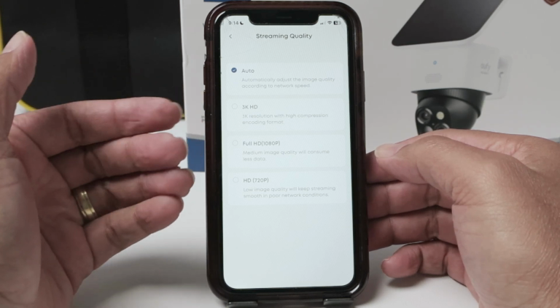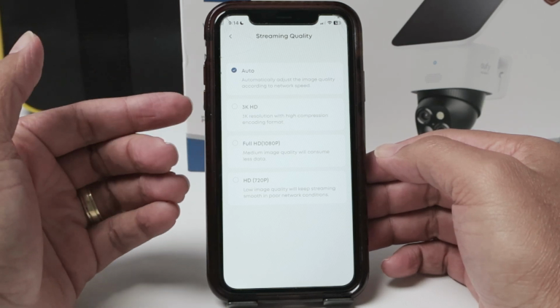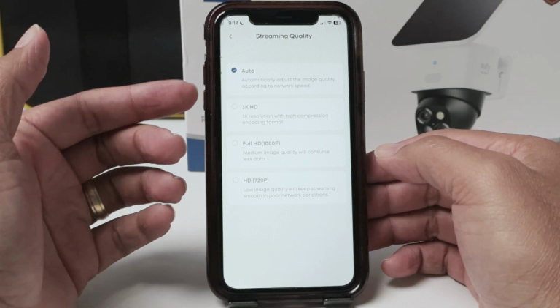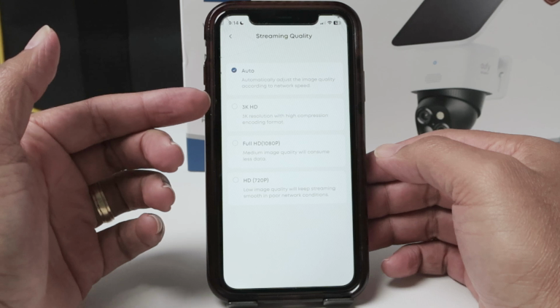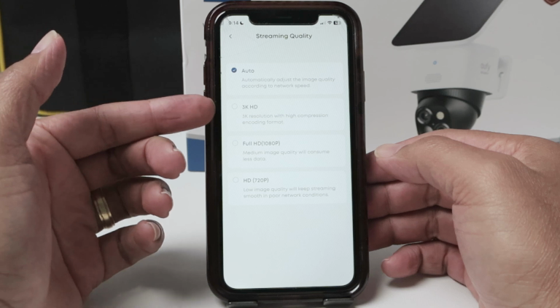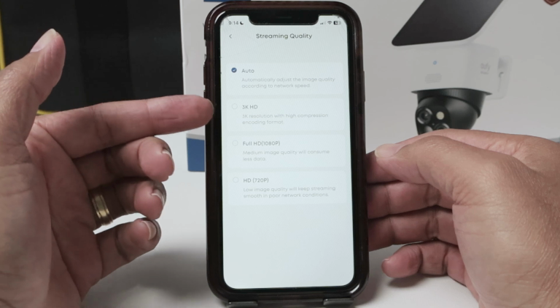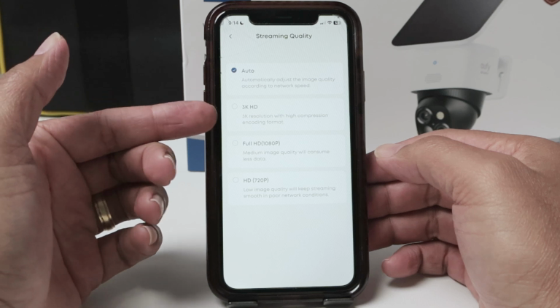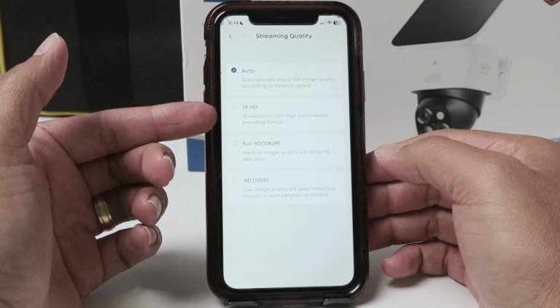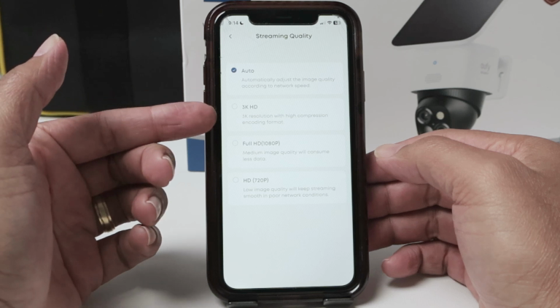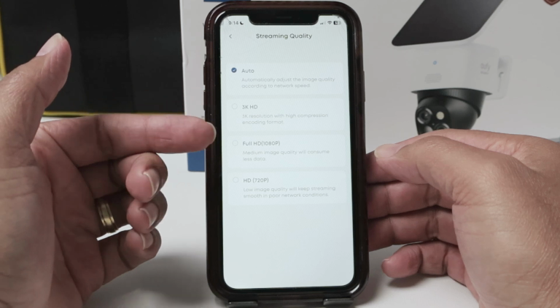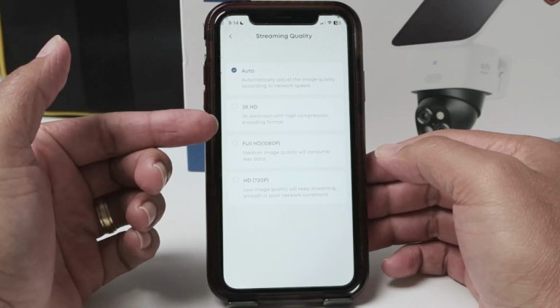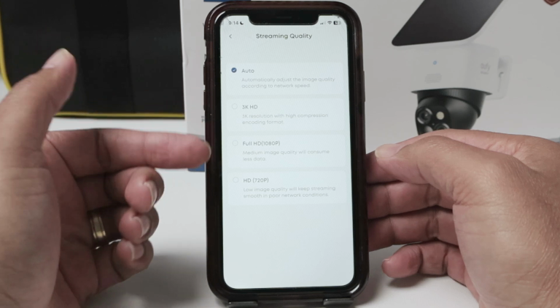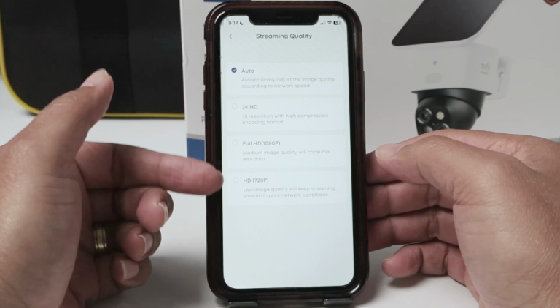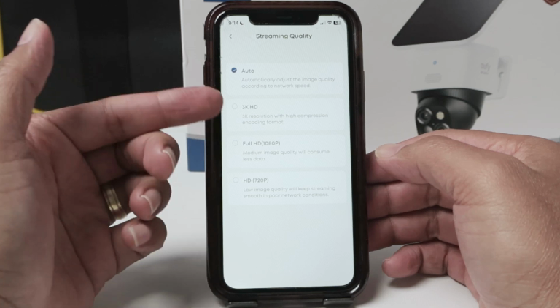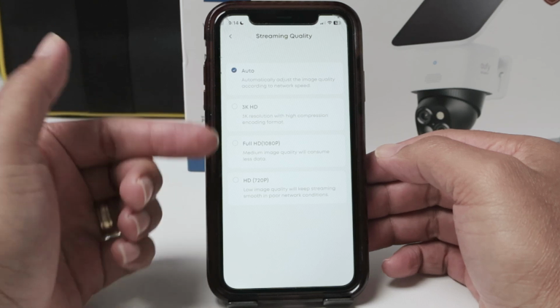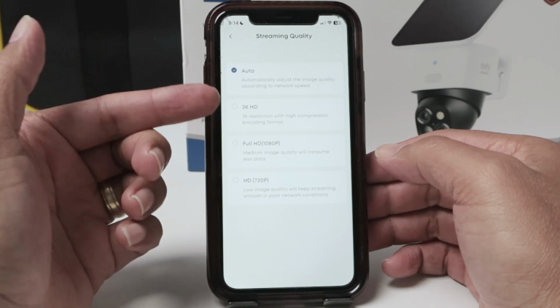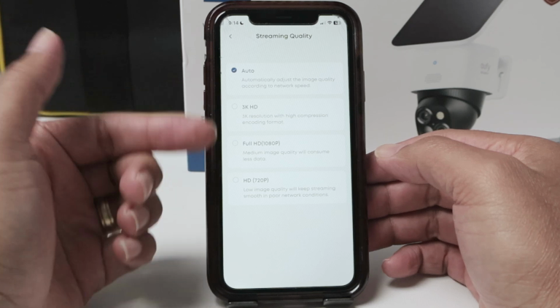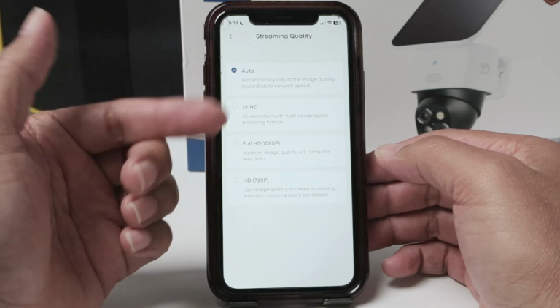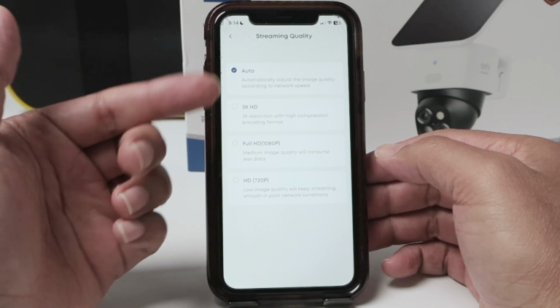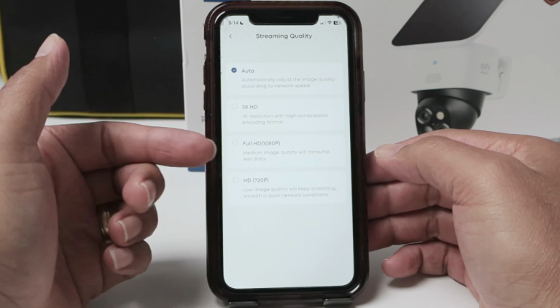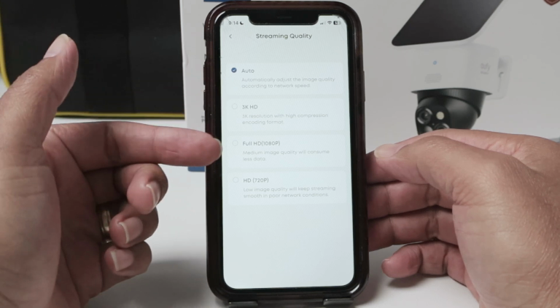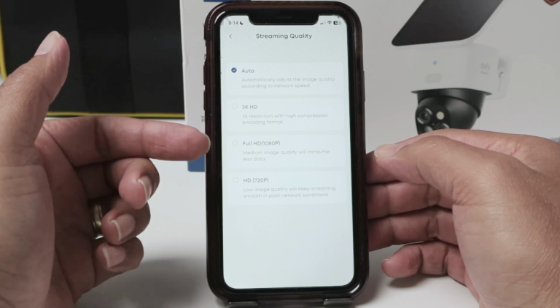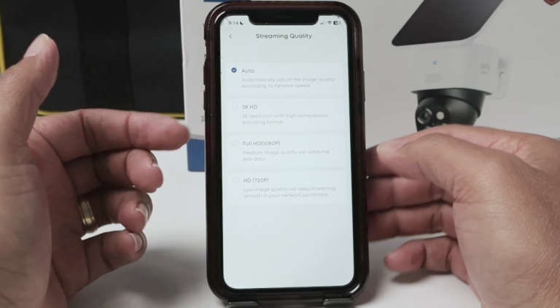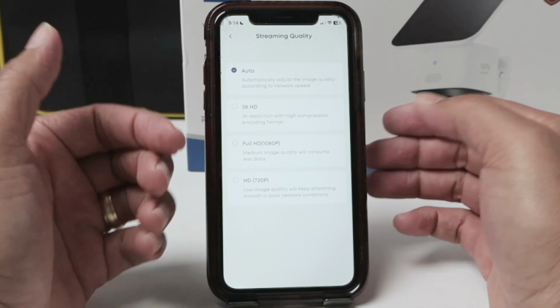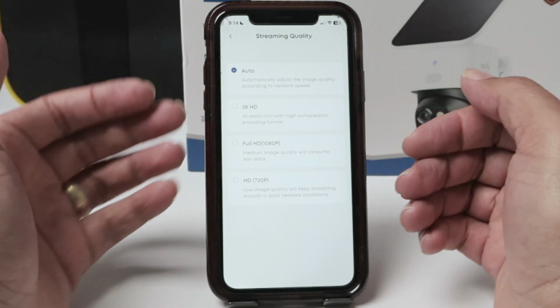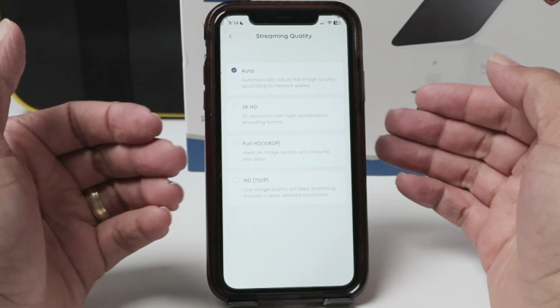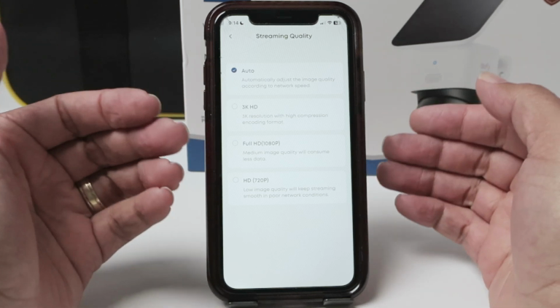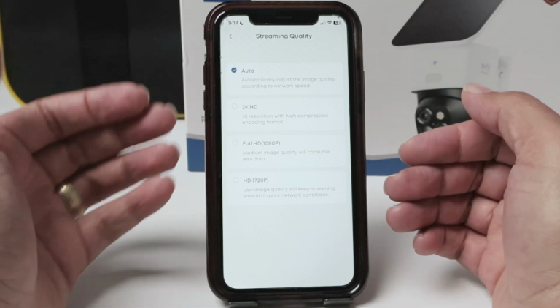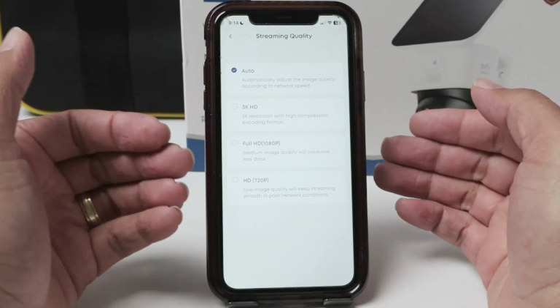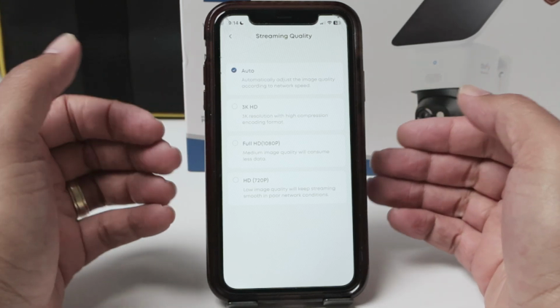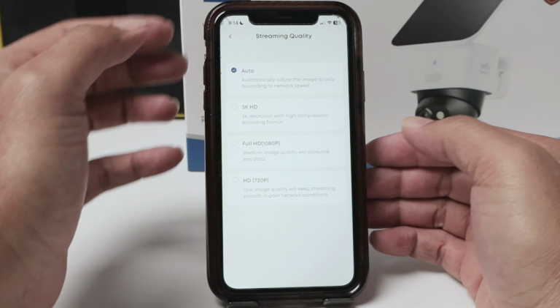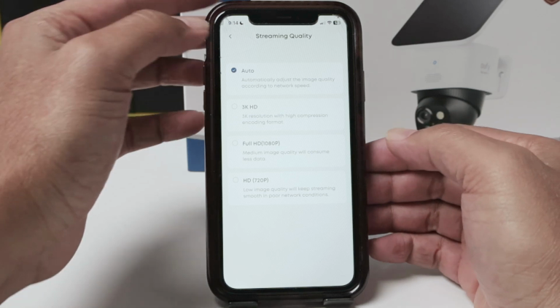For me, I have 3K, but I leave it in auto for streaming quality, so the camera can adjust itself.